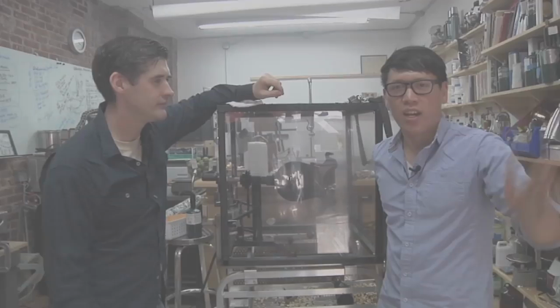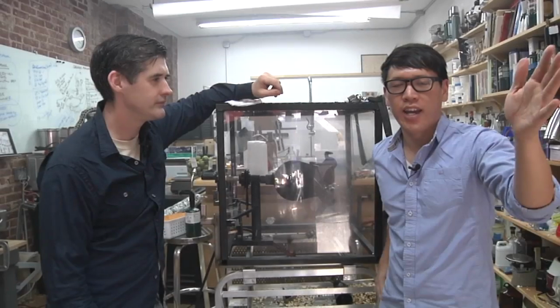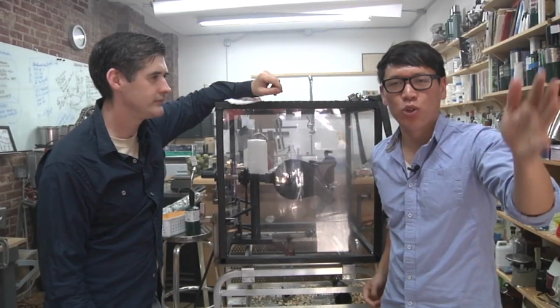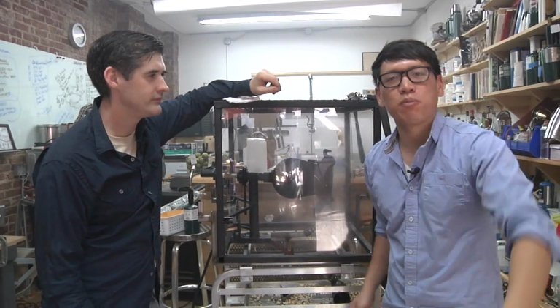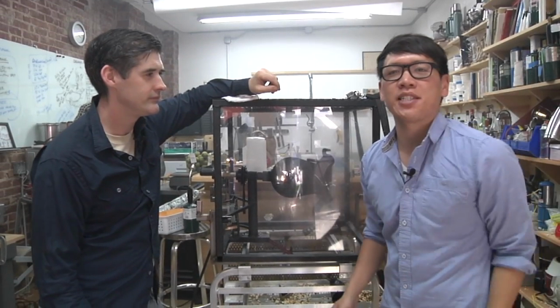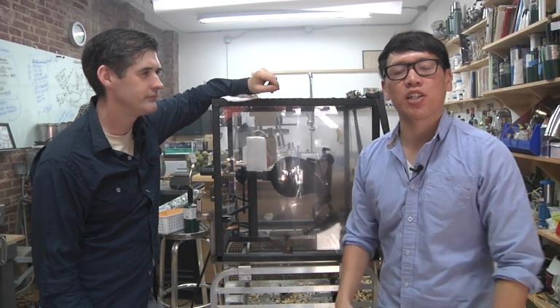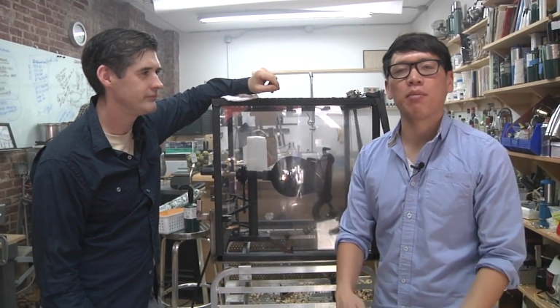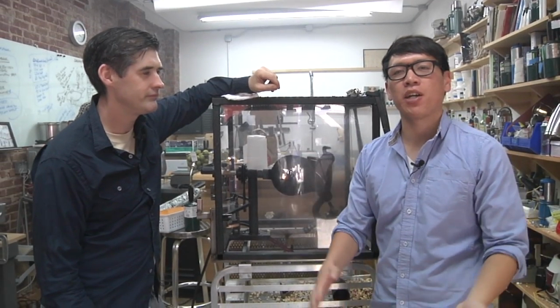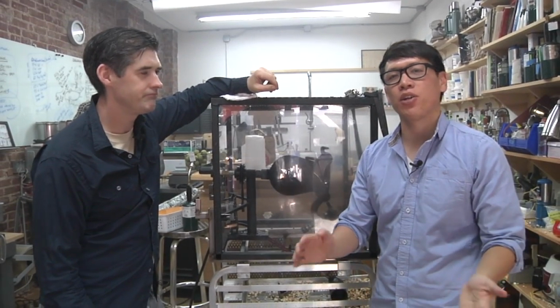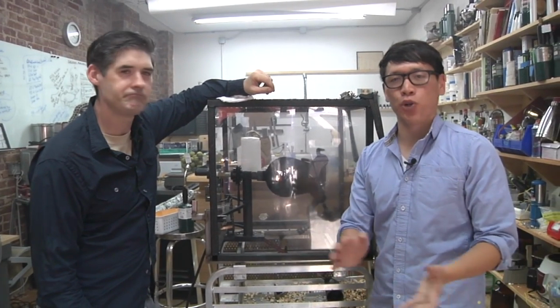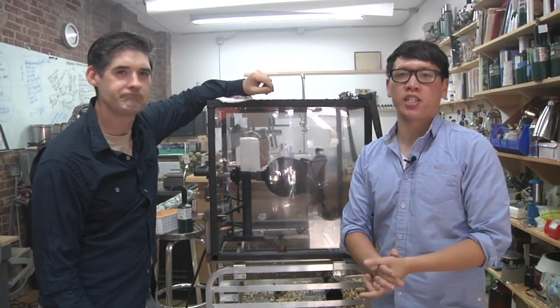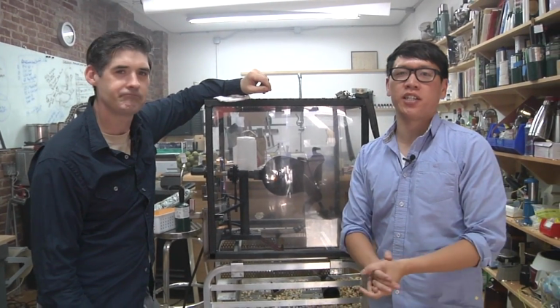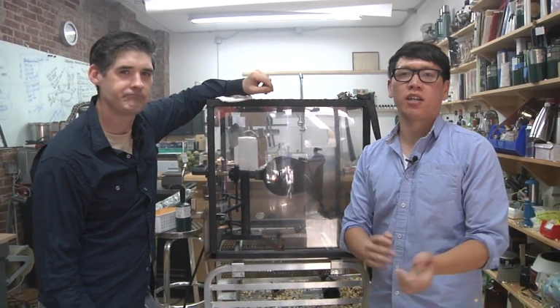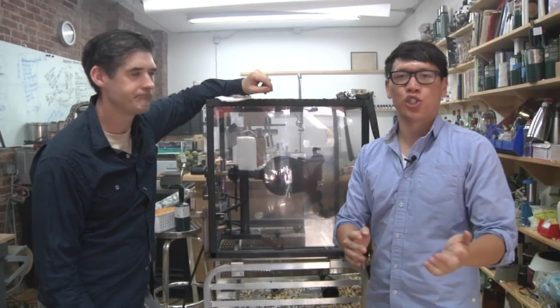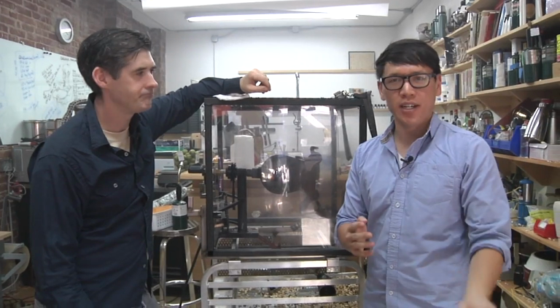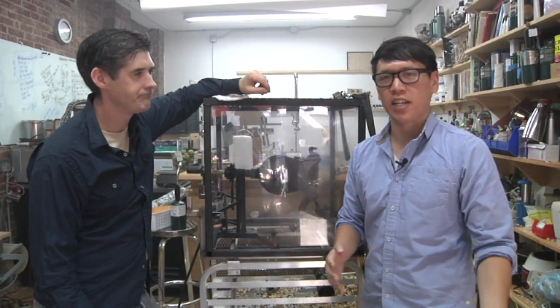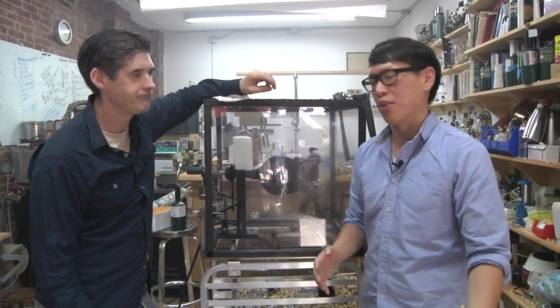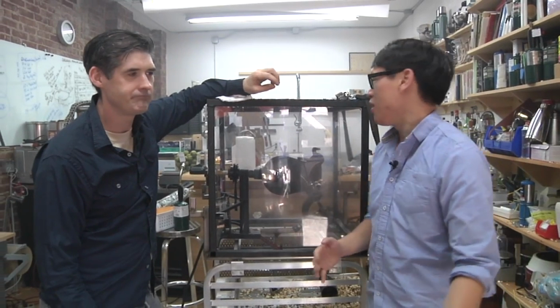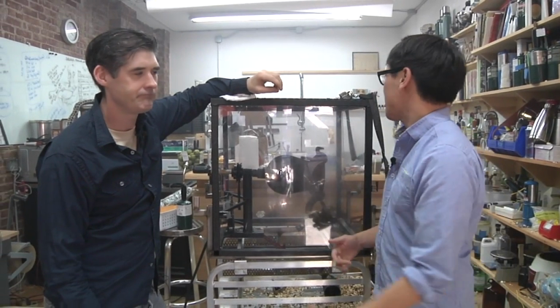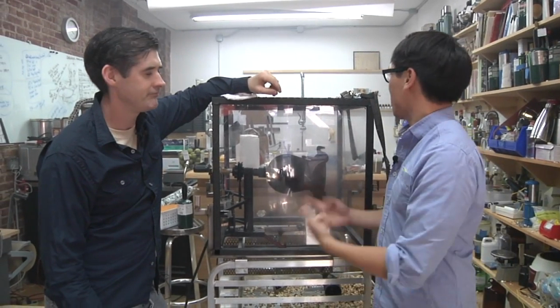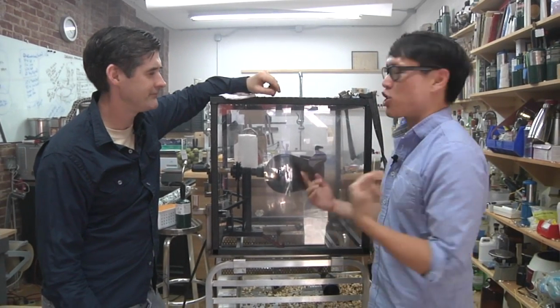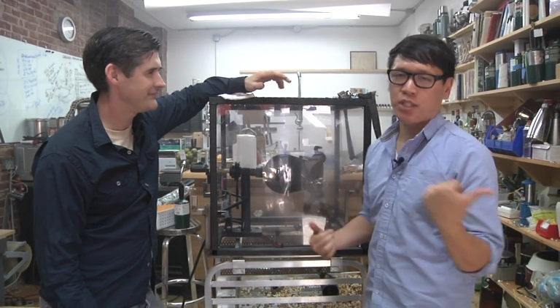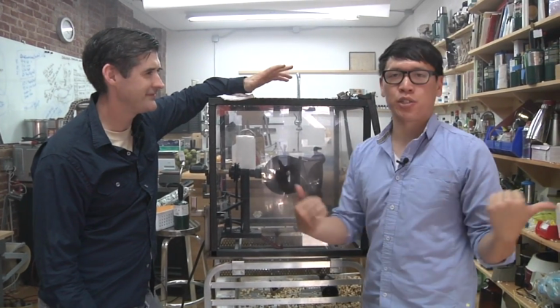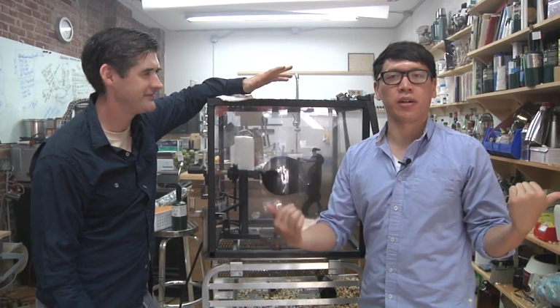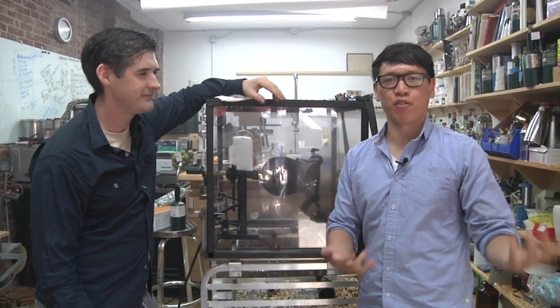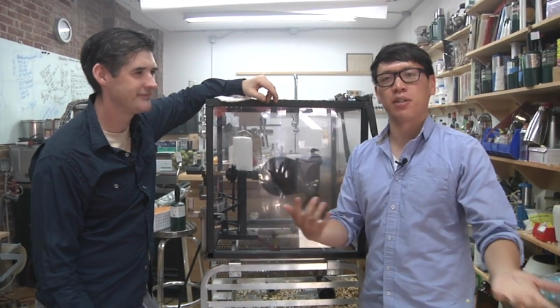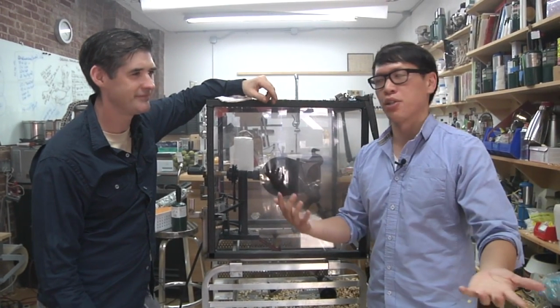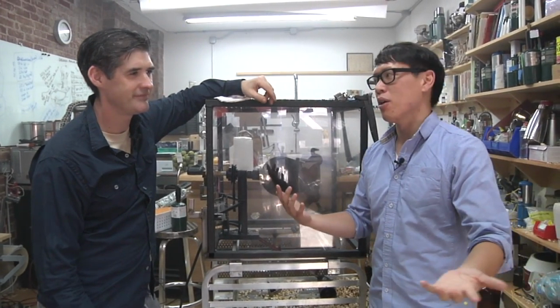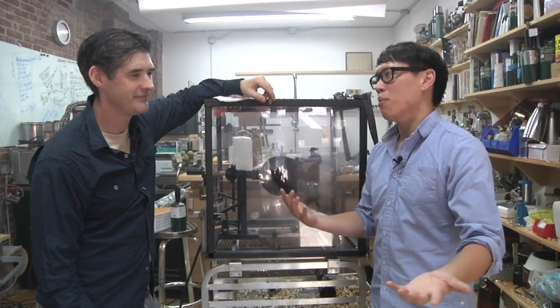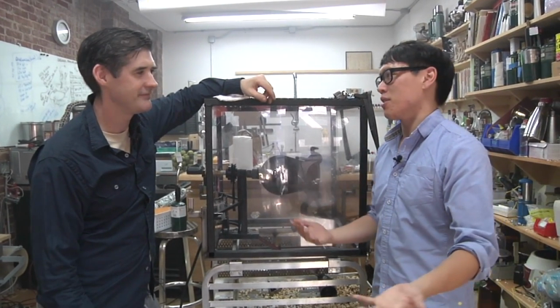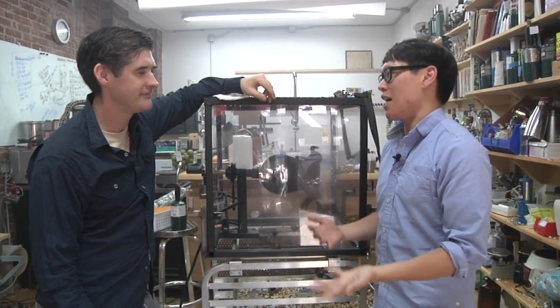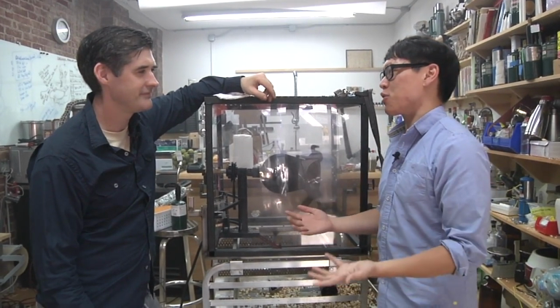Hey, it's Norm from Tessa.com. I'm here in New York City's Chinatown. It doesn't look like a Chinese restaurant I've ever been to, but it's a laboratory.